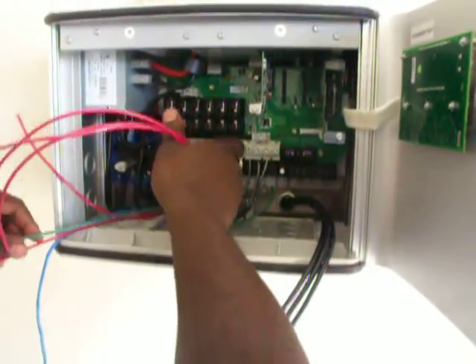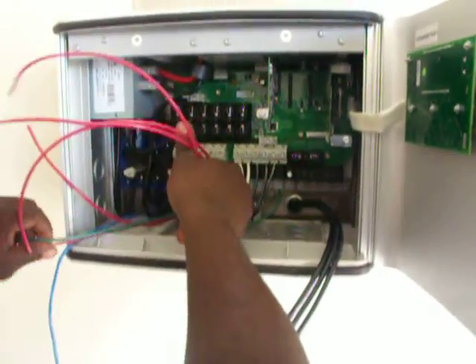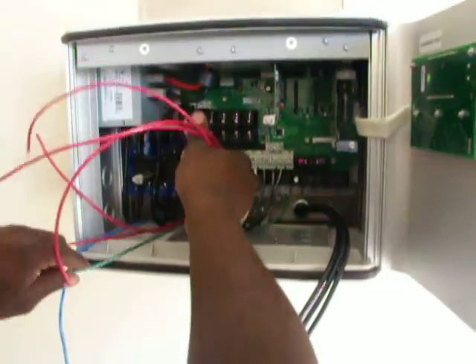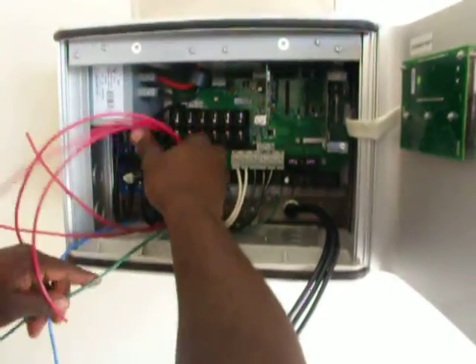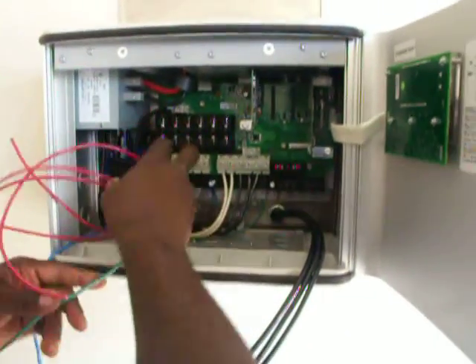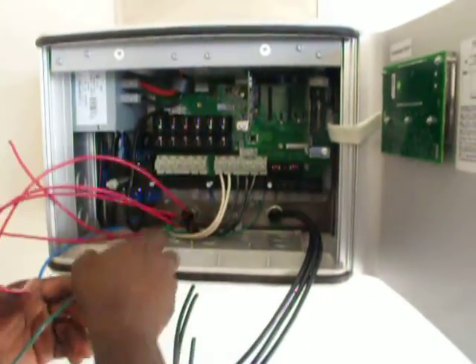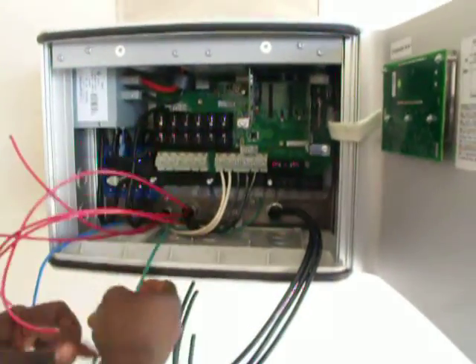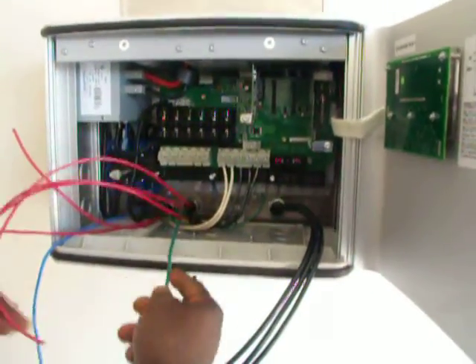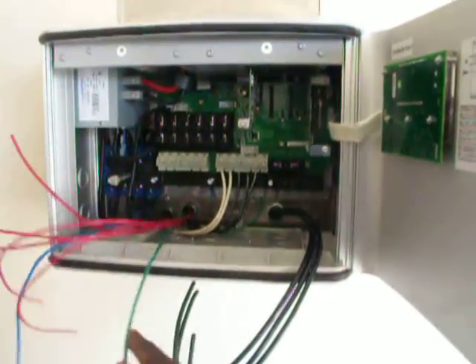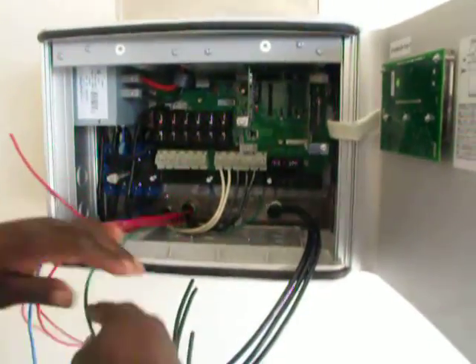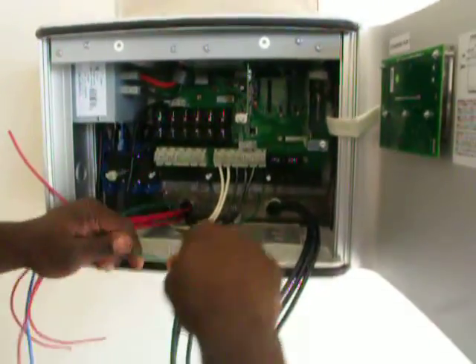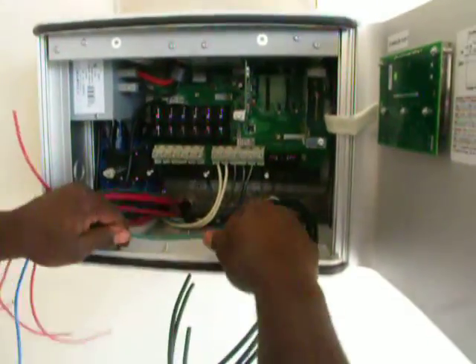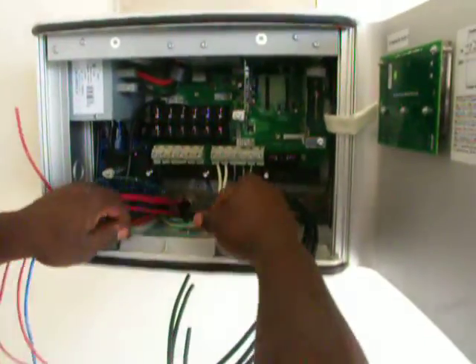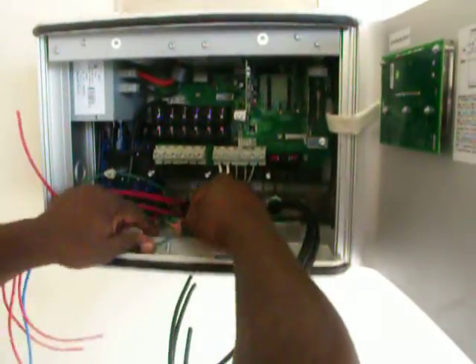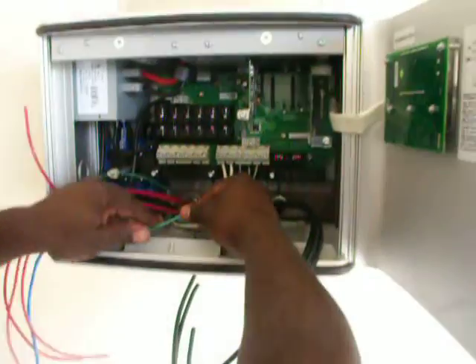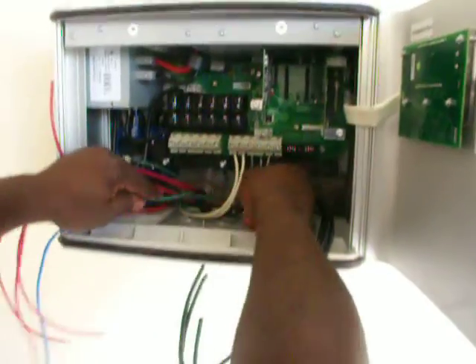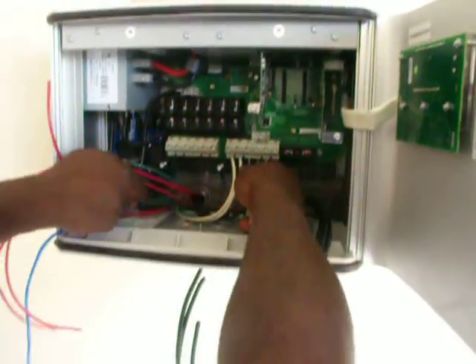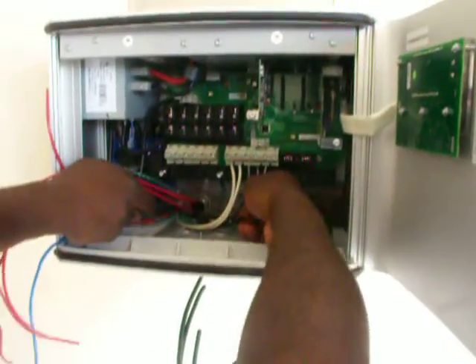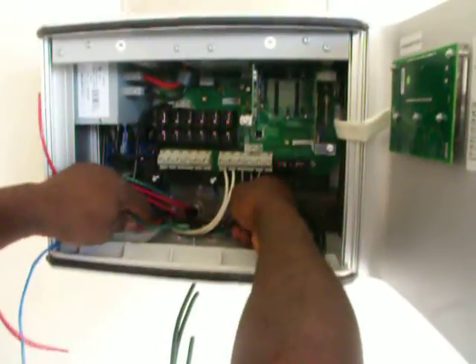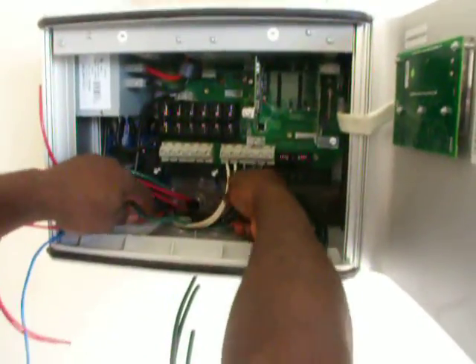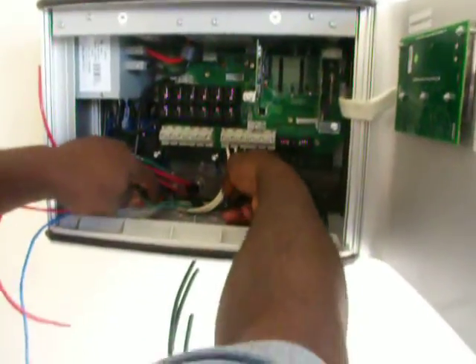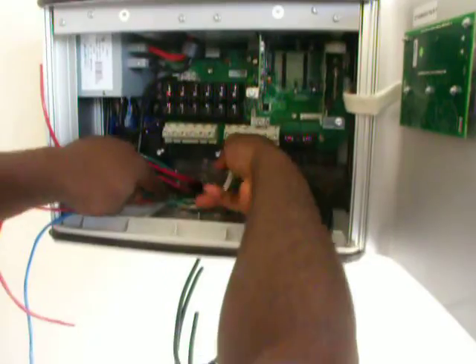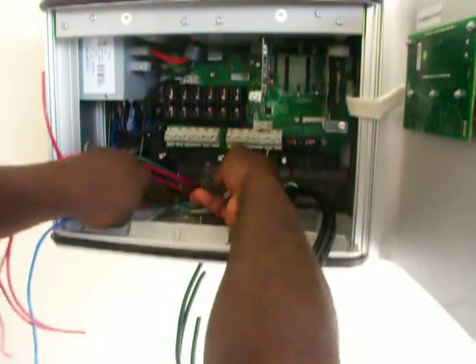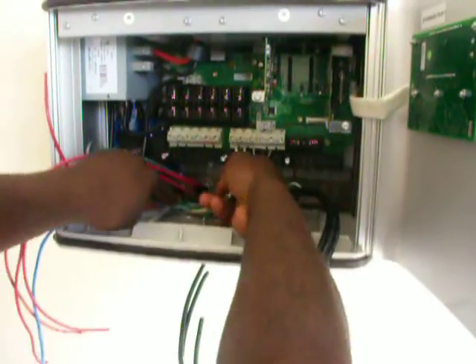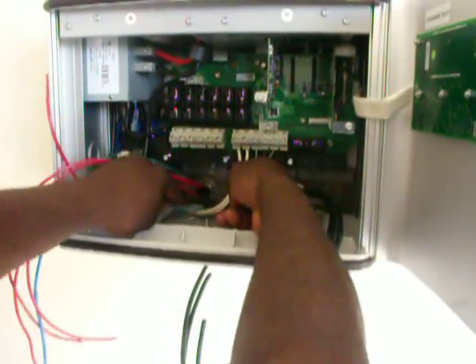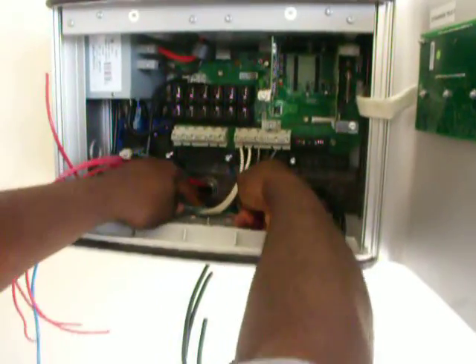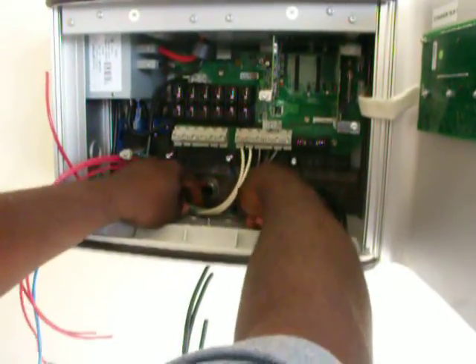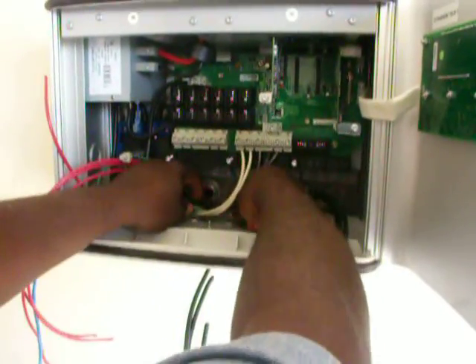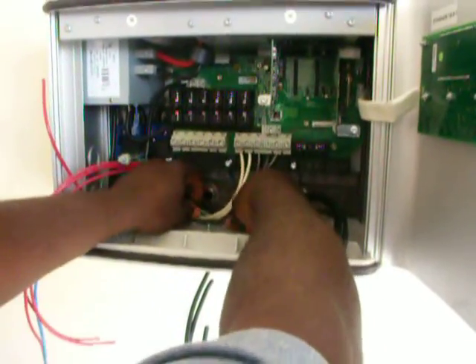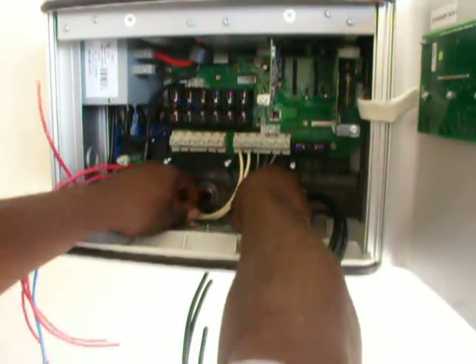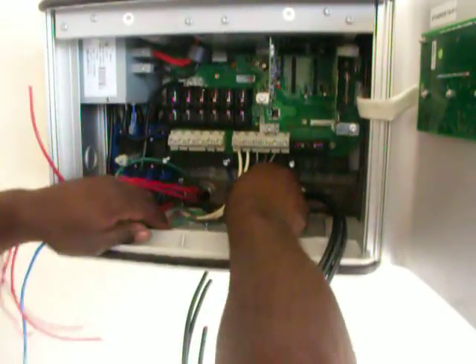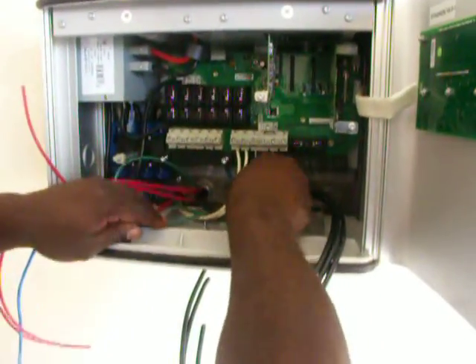So before I connect any of the positive wires, we want to make sure it's properly grounded.